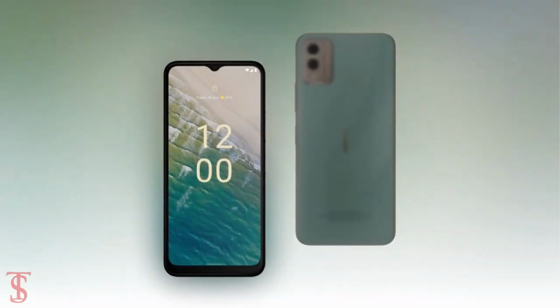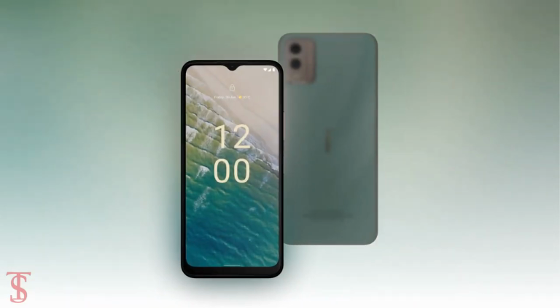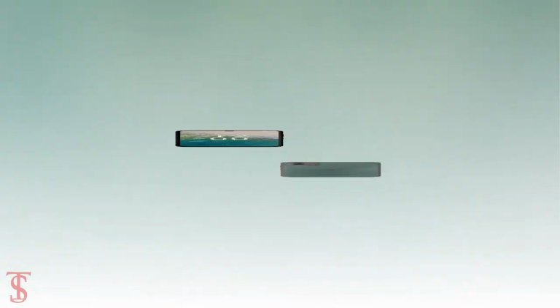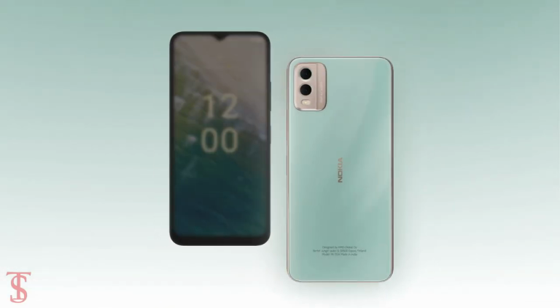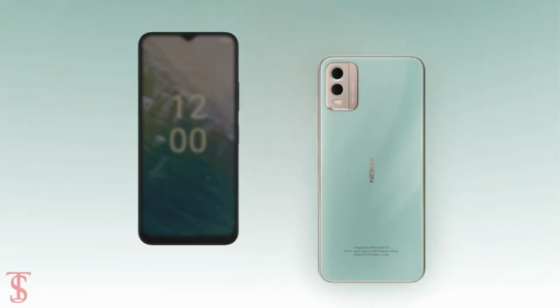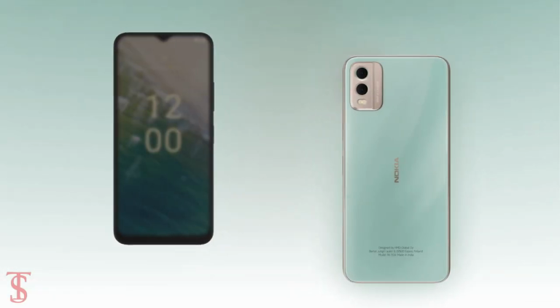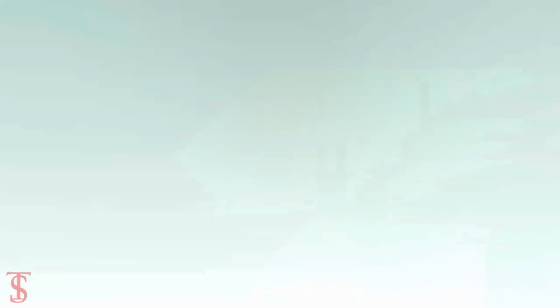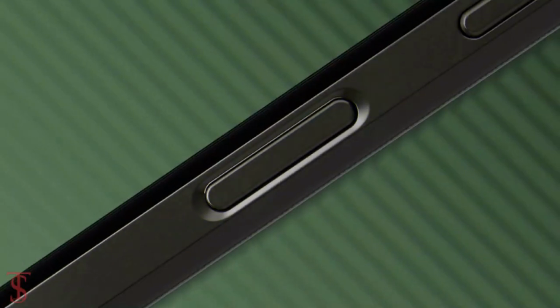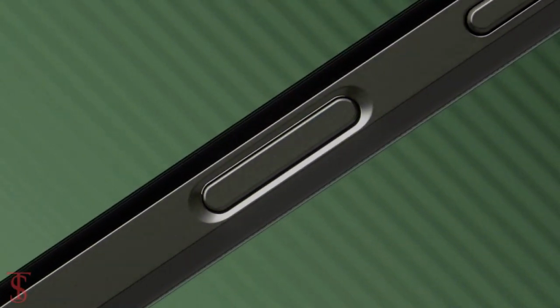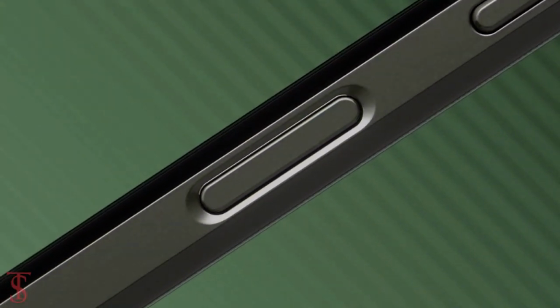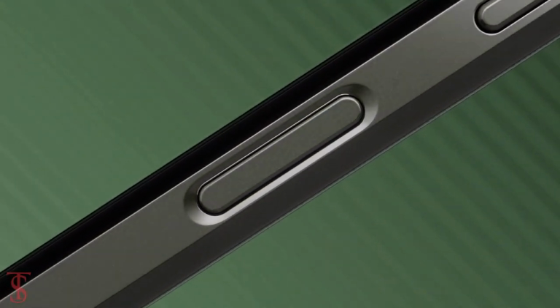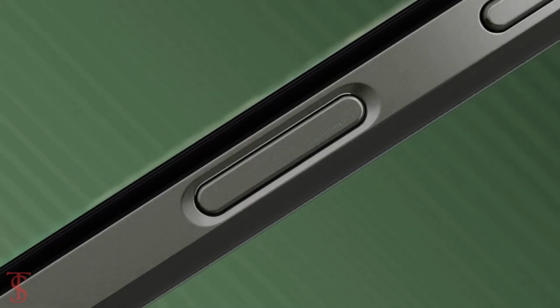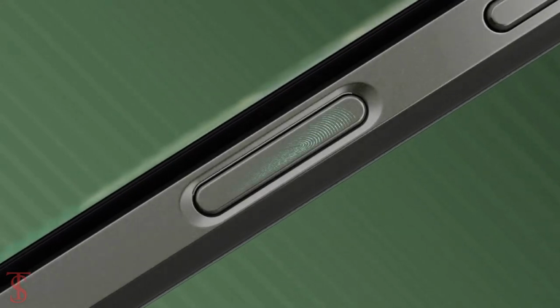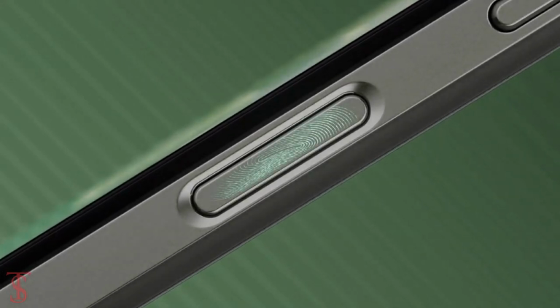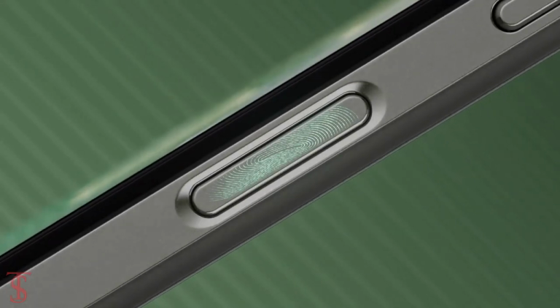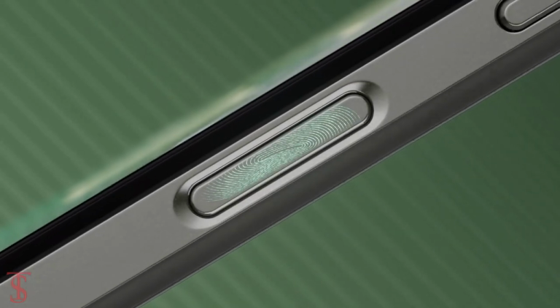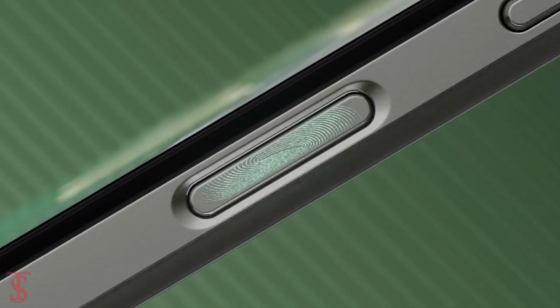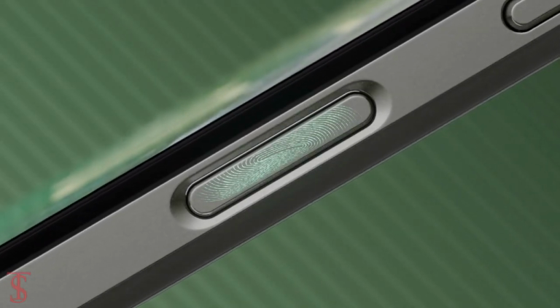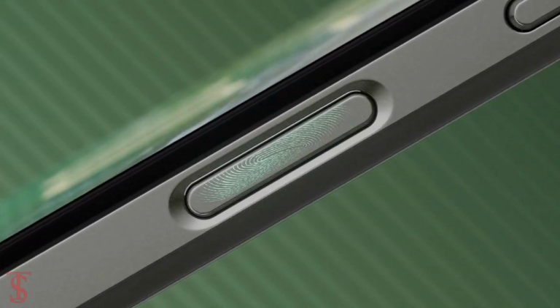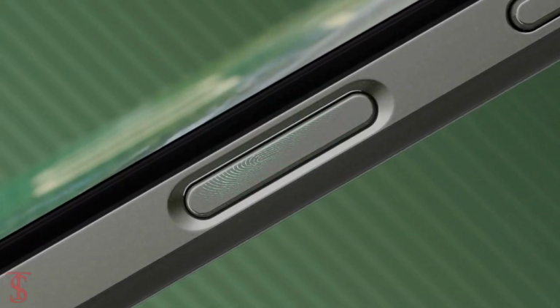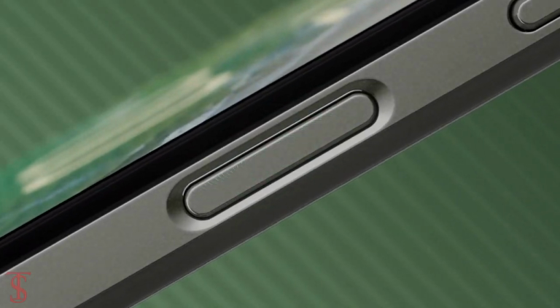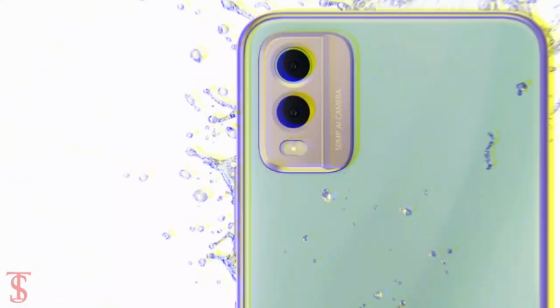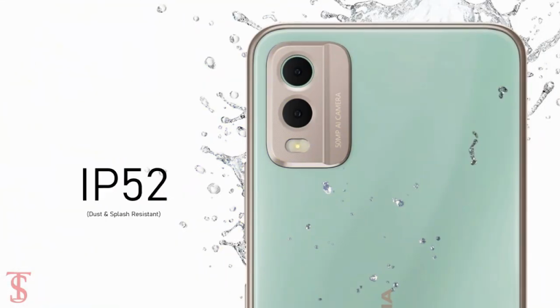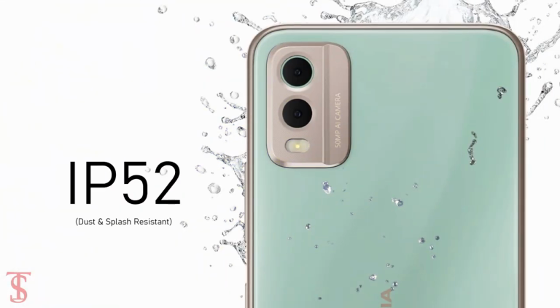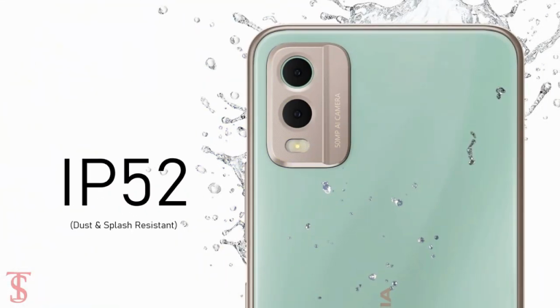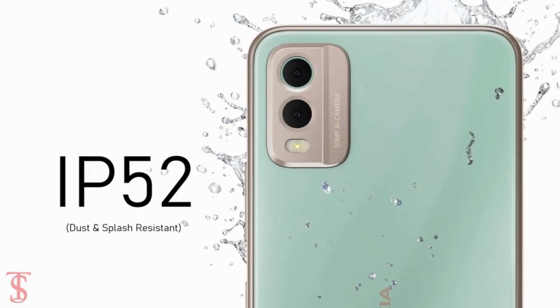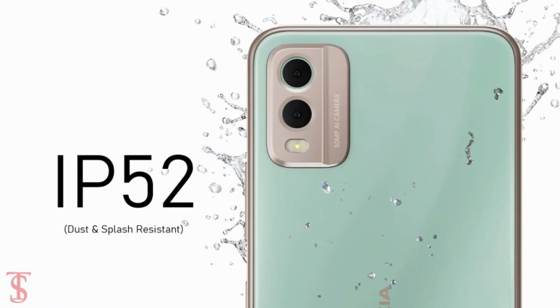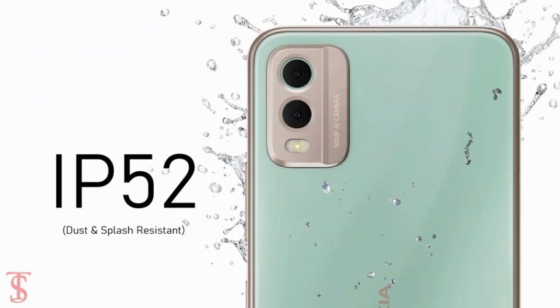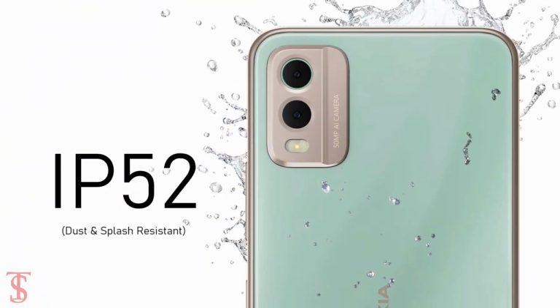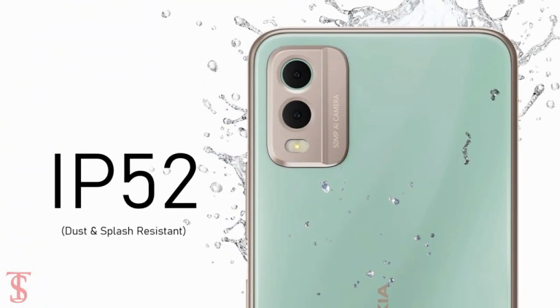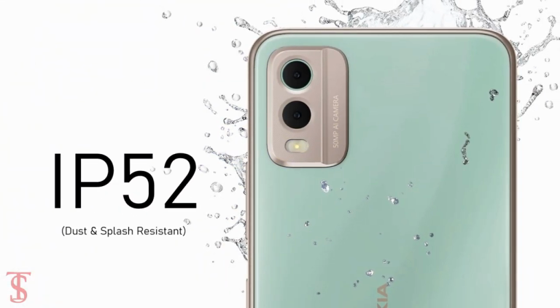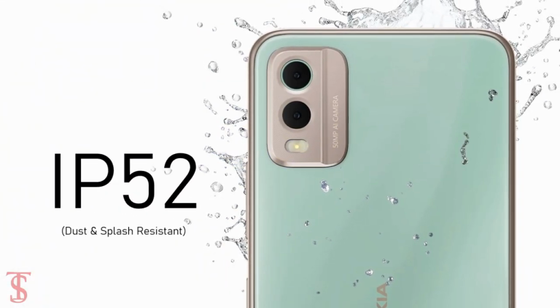Additionally, the smartphone features a side-mounted fingerprint sensor for biometric authentication, and it is IP52 certified for dust and splash resistance.